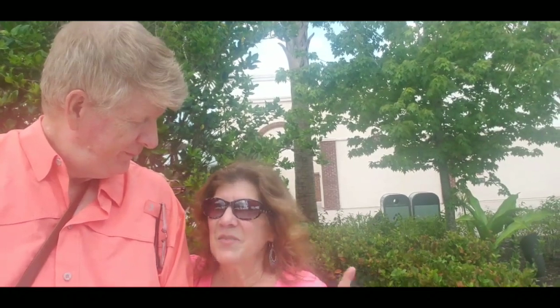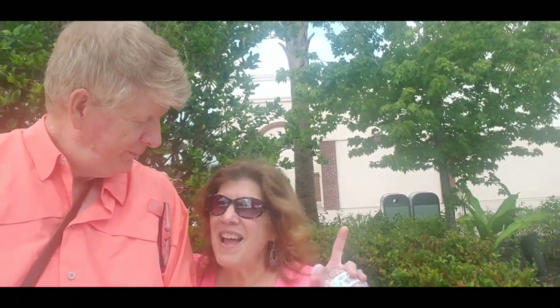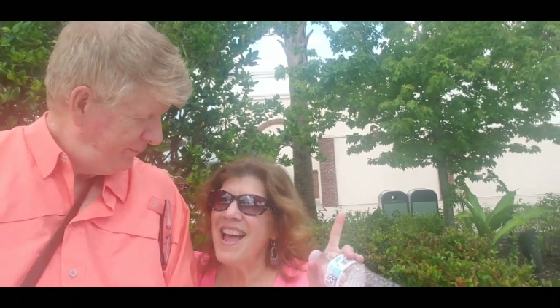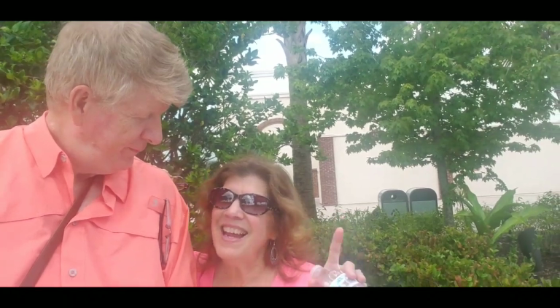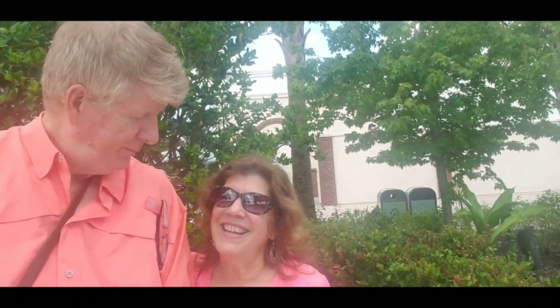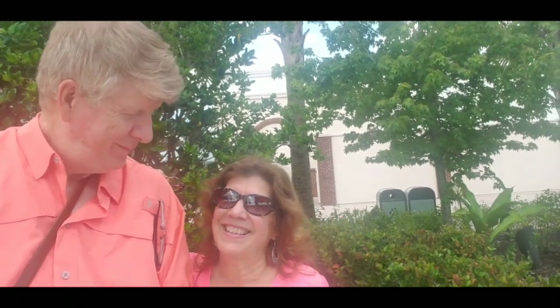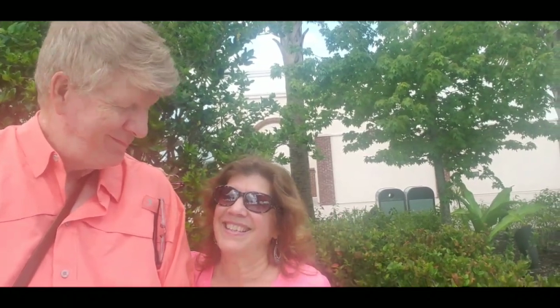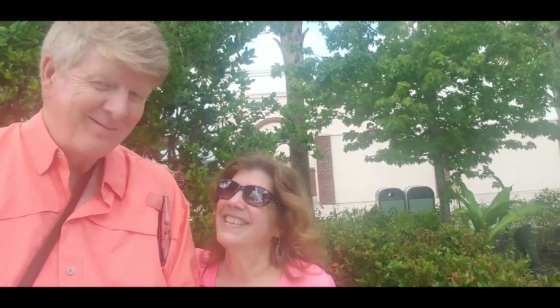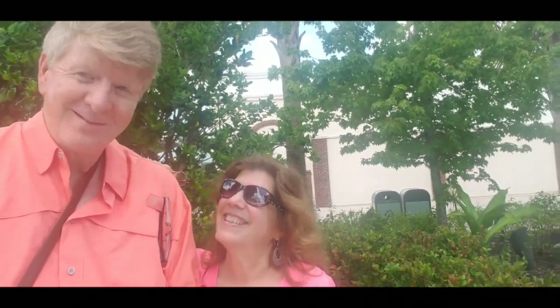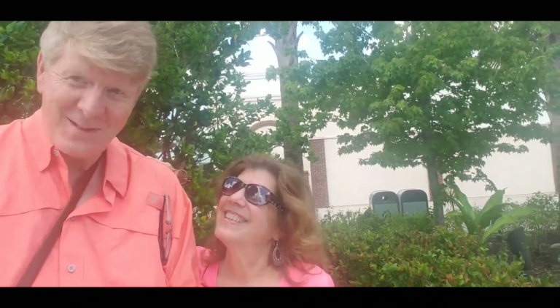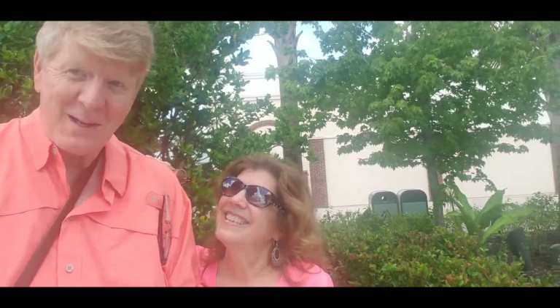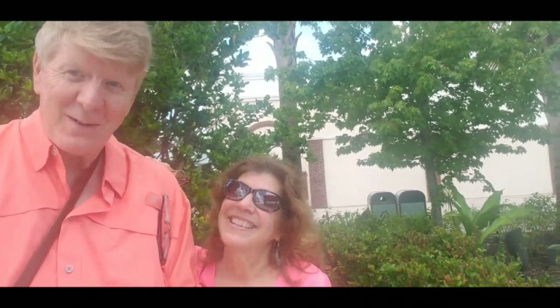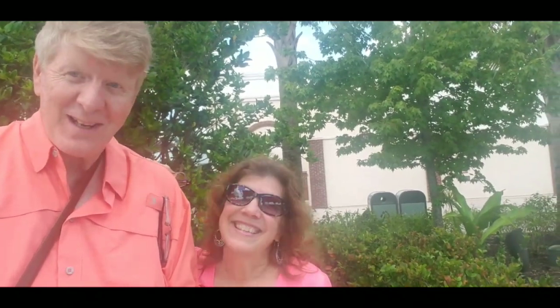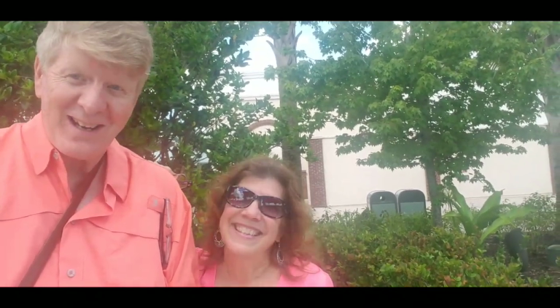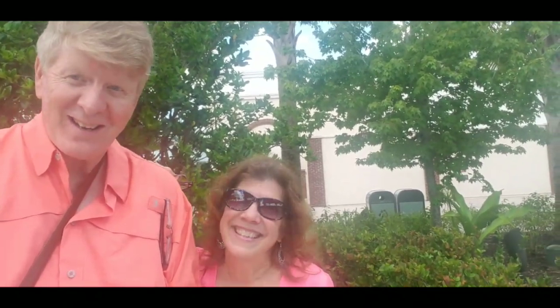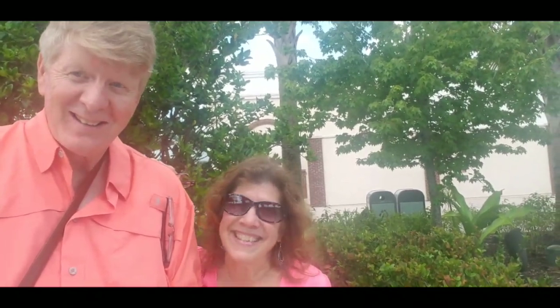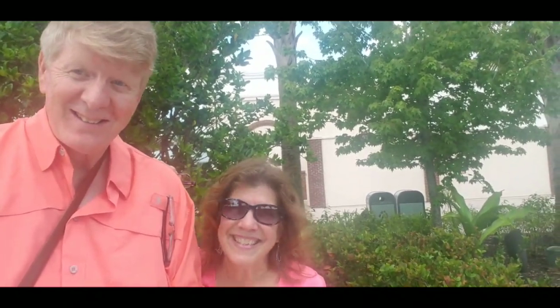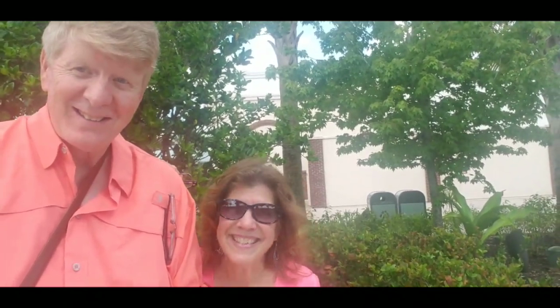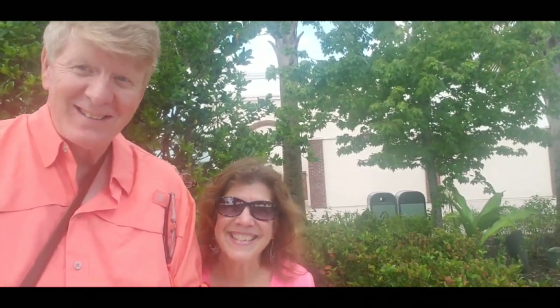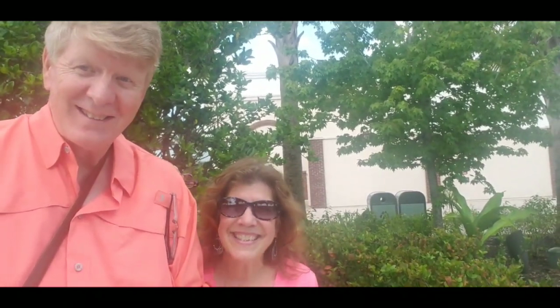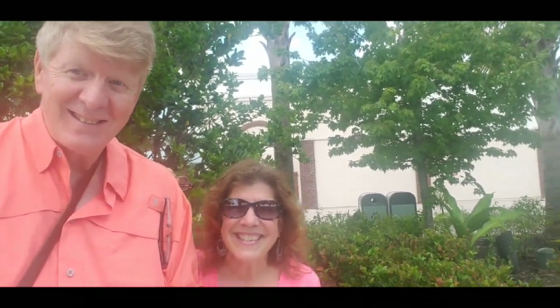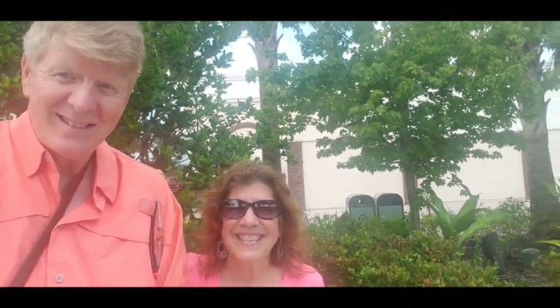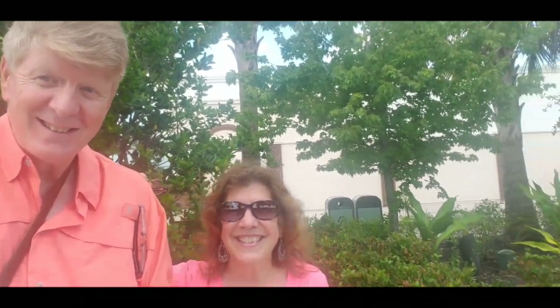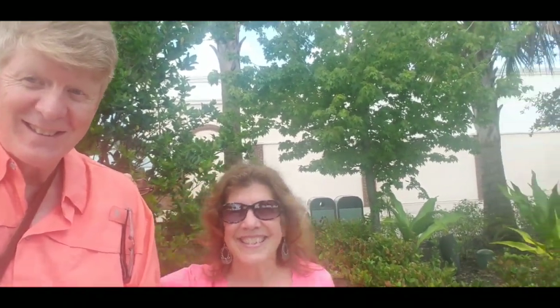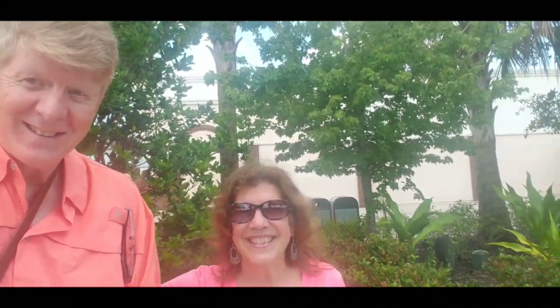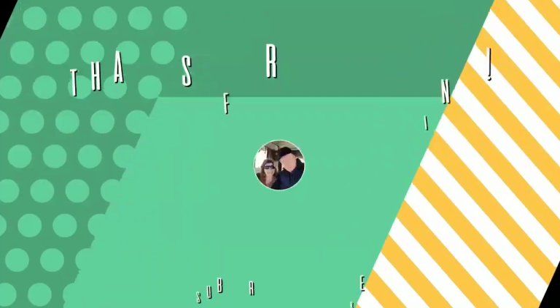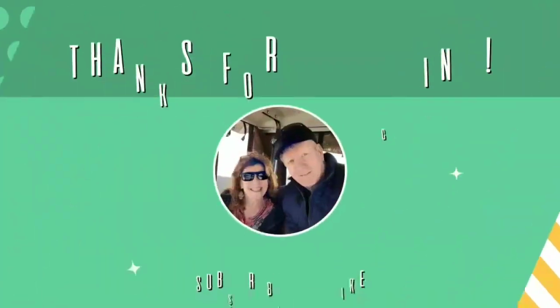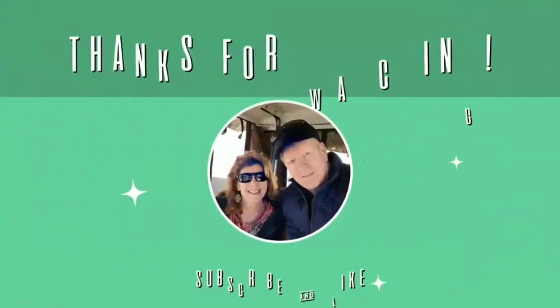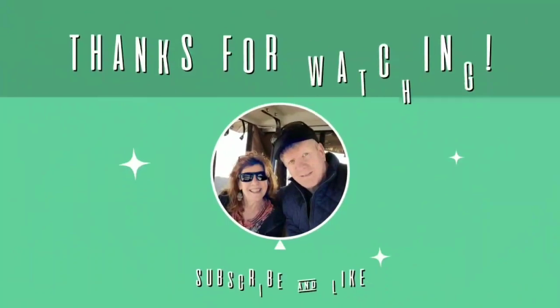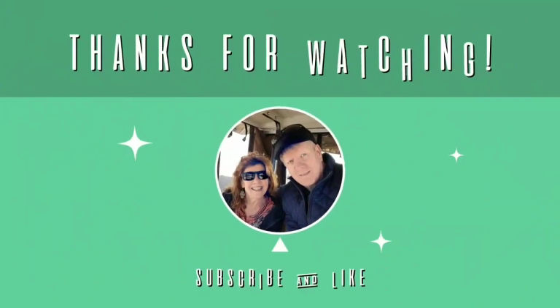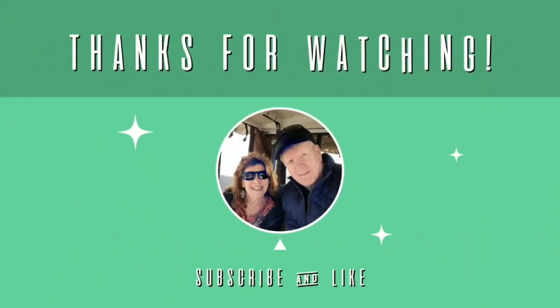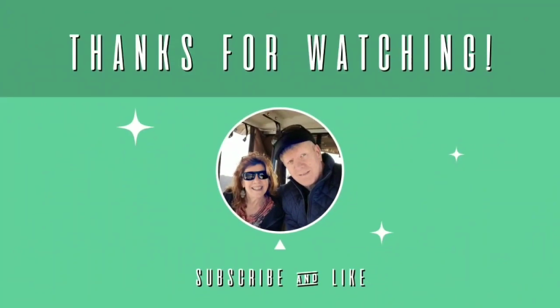That's it from here. Bye. See you when you get here.